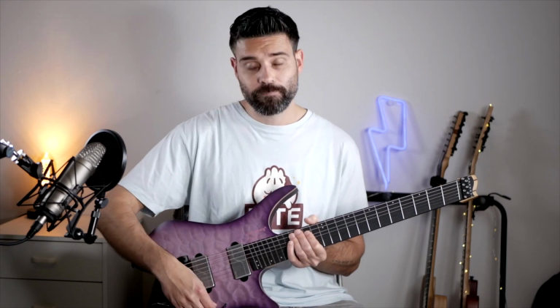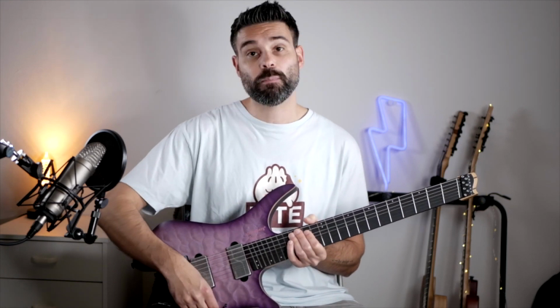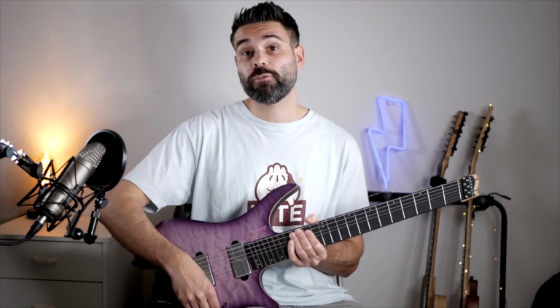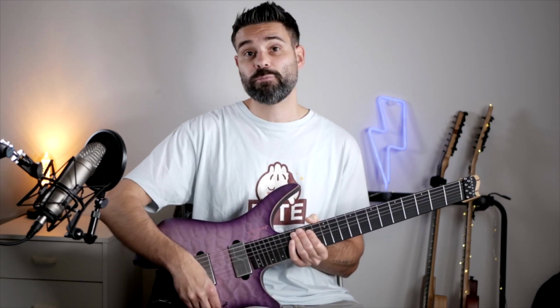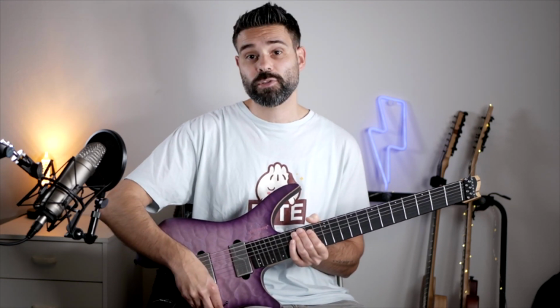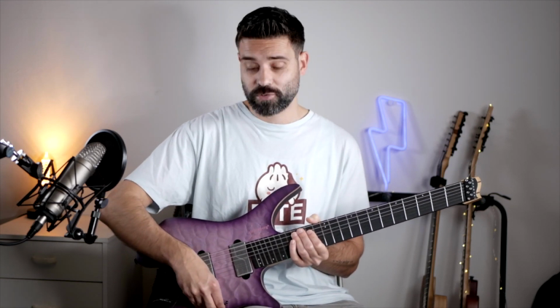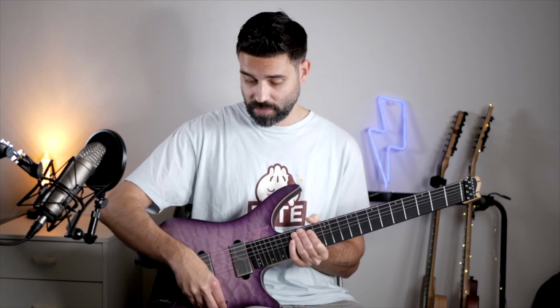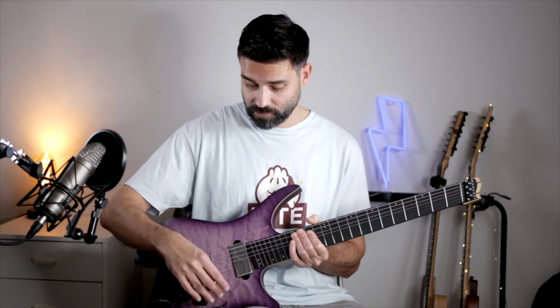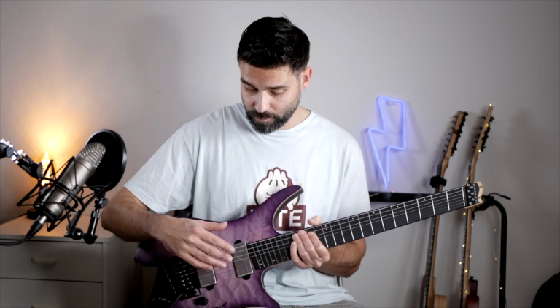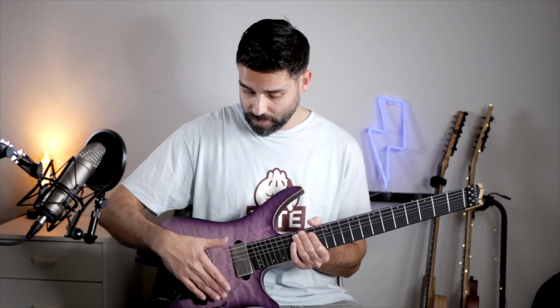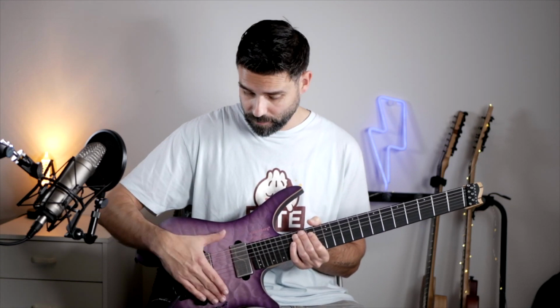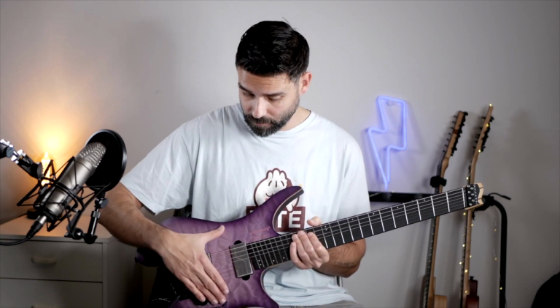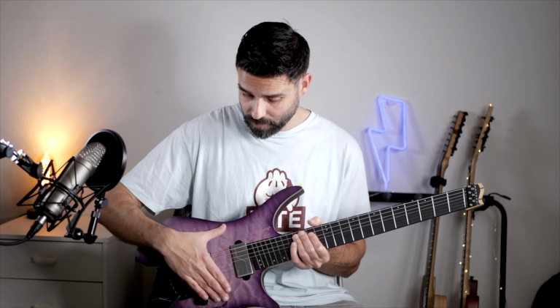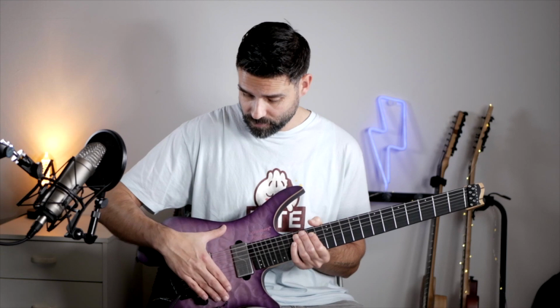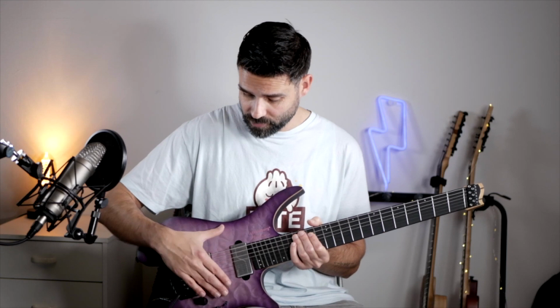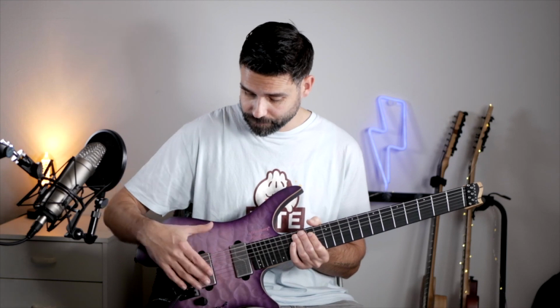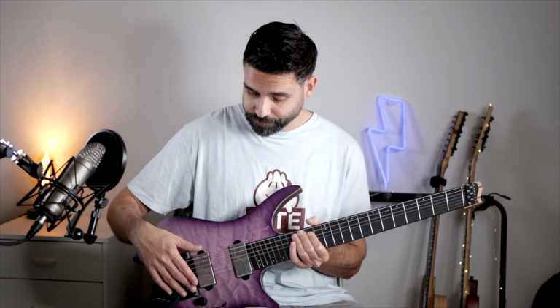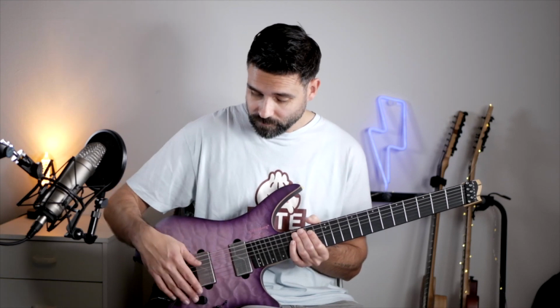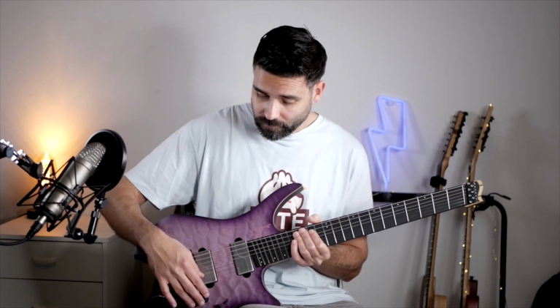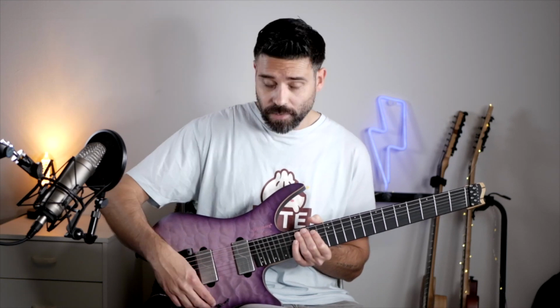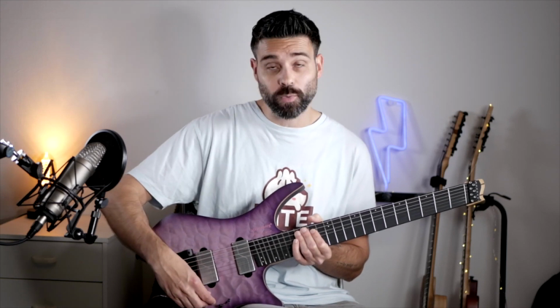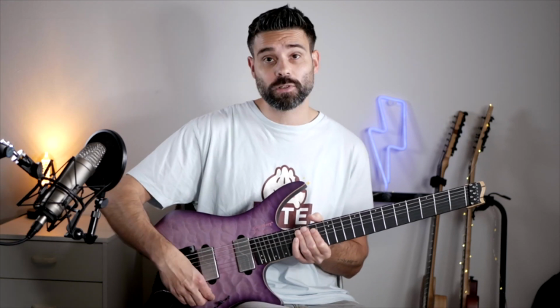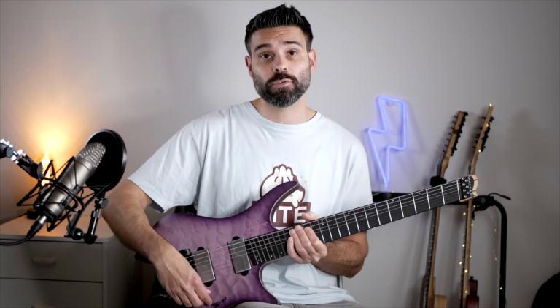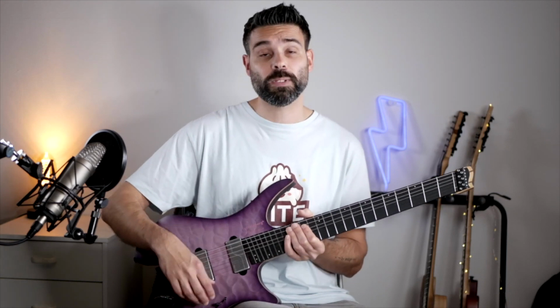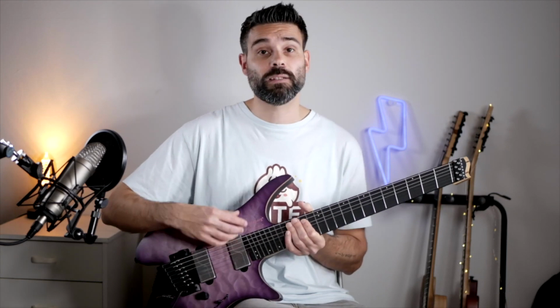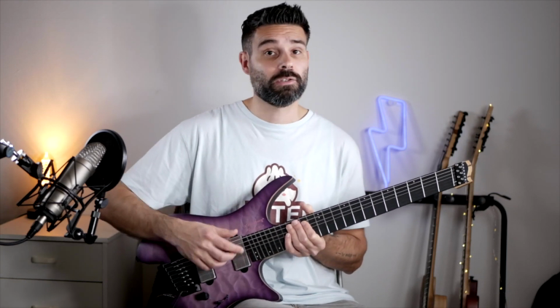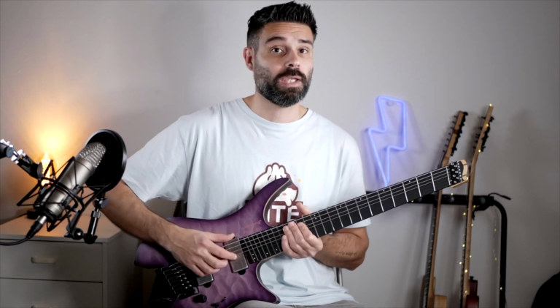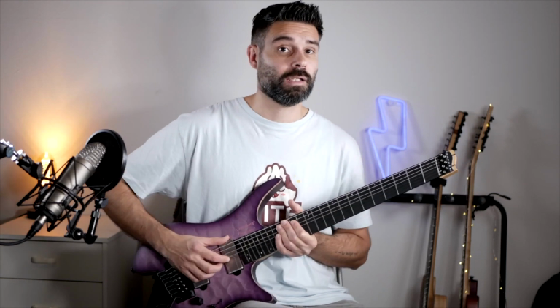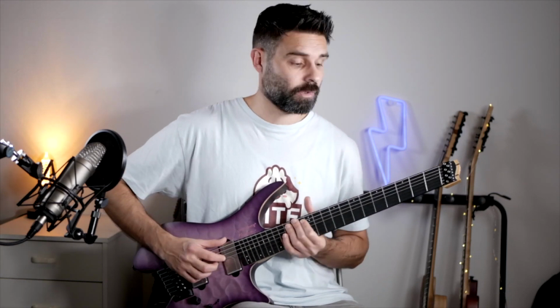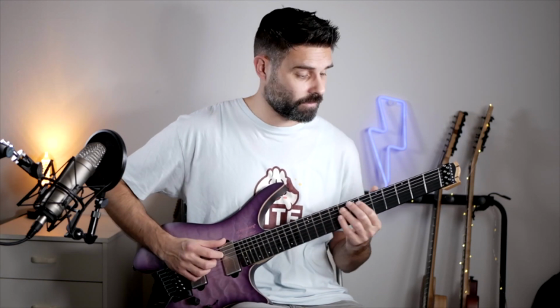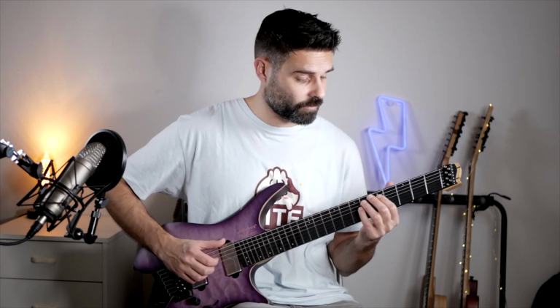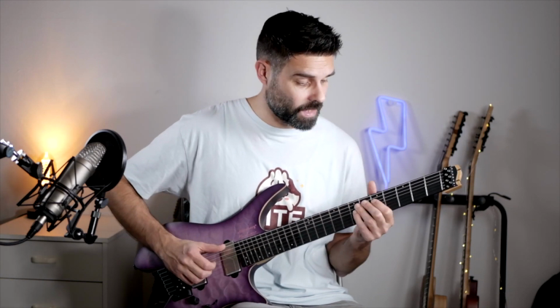My favorite position is the pickup in the middle position with the coil split to get a little bit of twang.